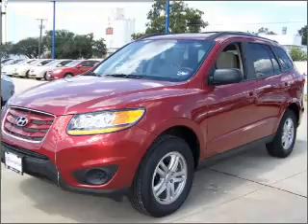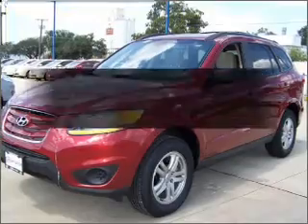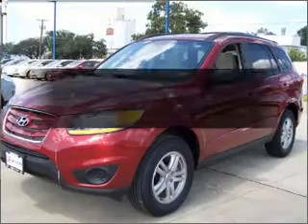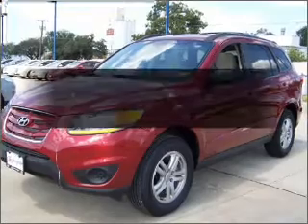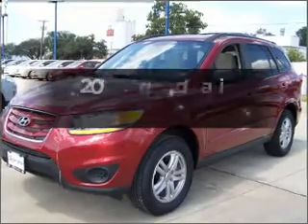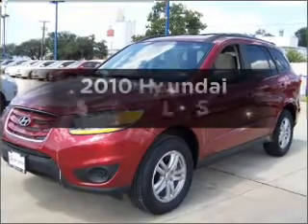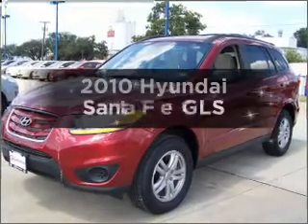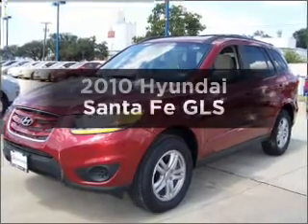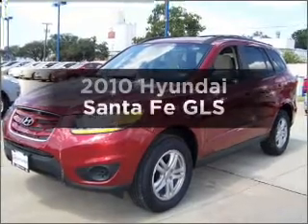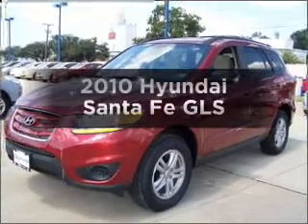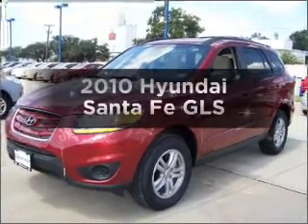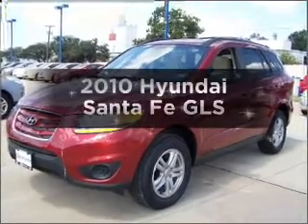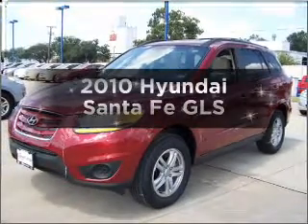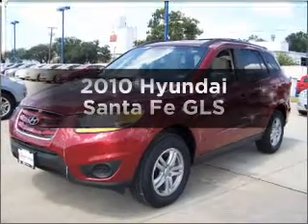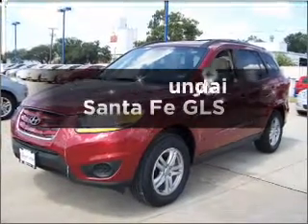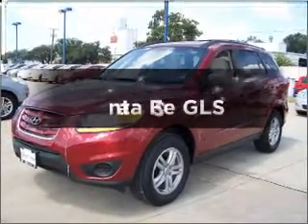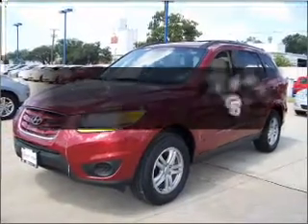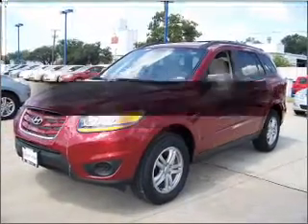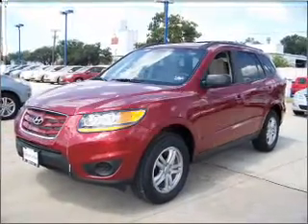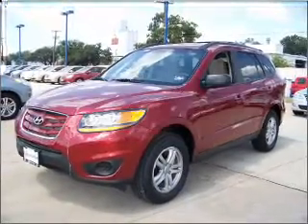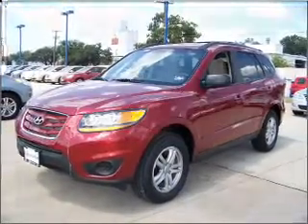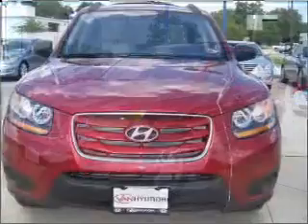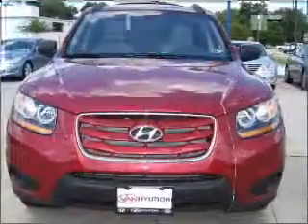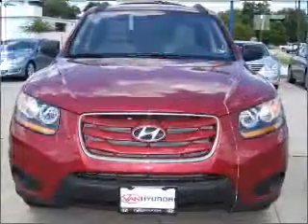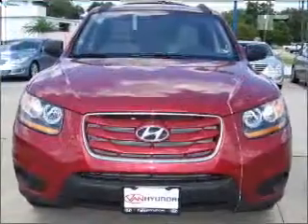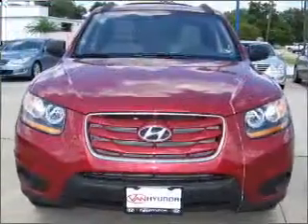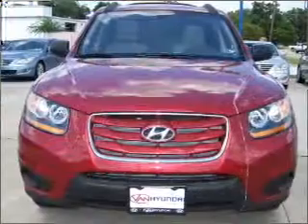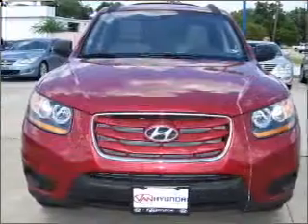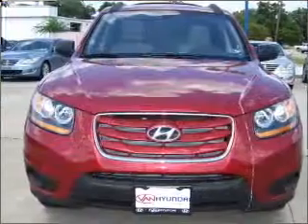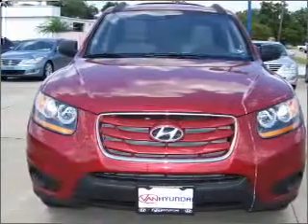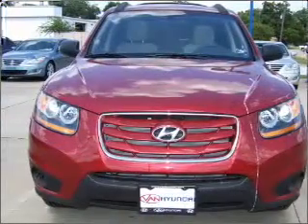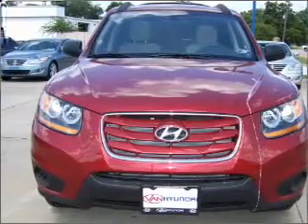Check out this 2010 Hyundai Santa Fe. If you're looking for an automobile with great attributes, look no further.